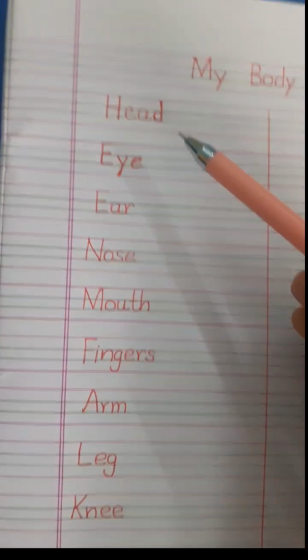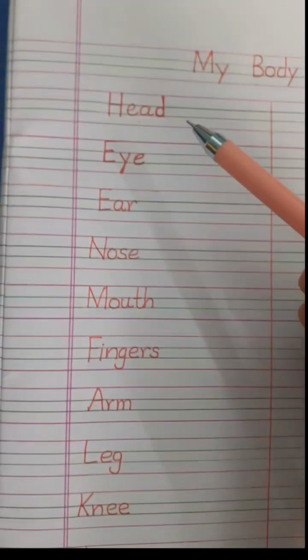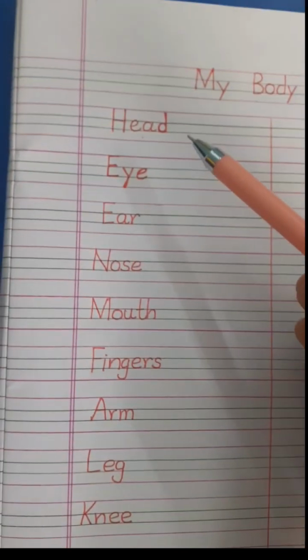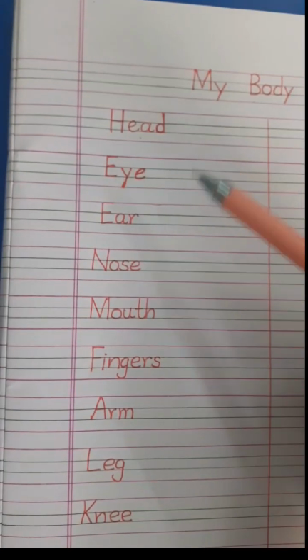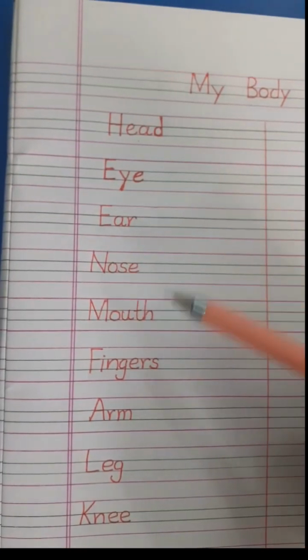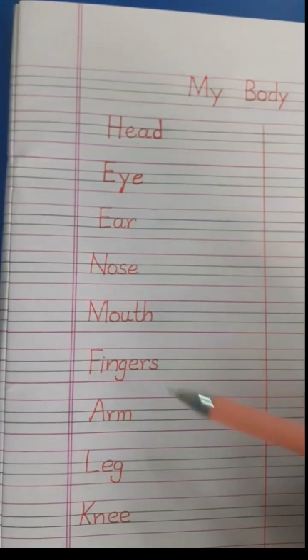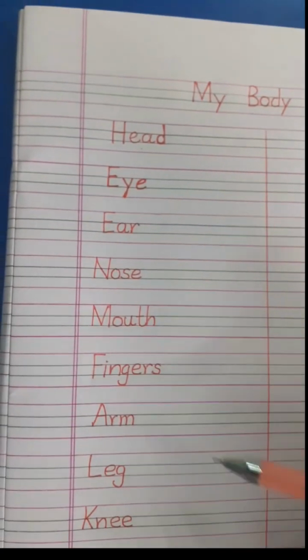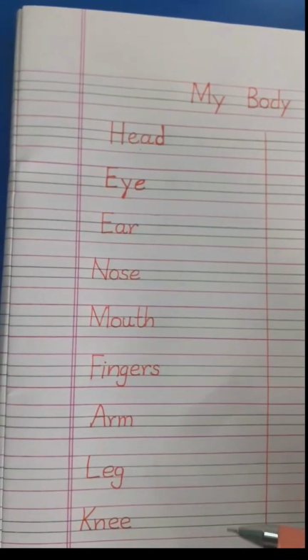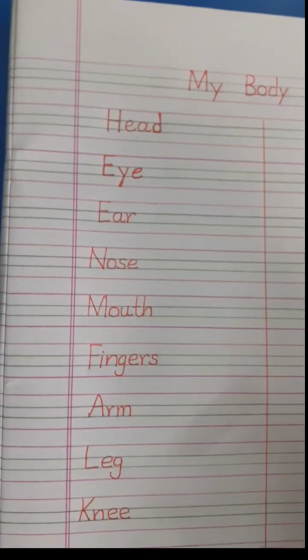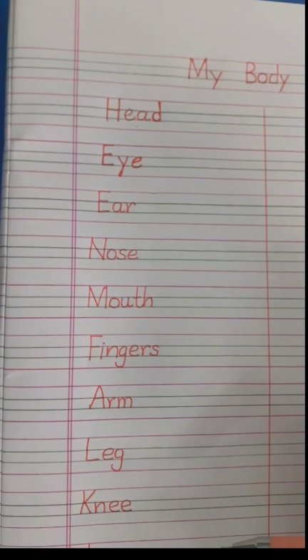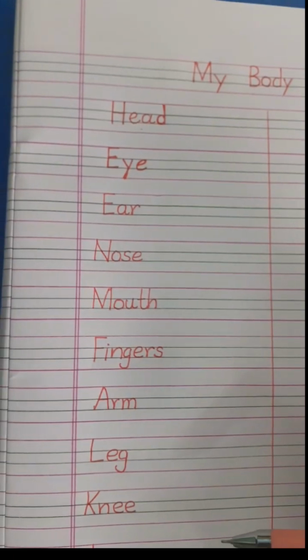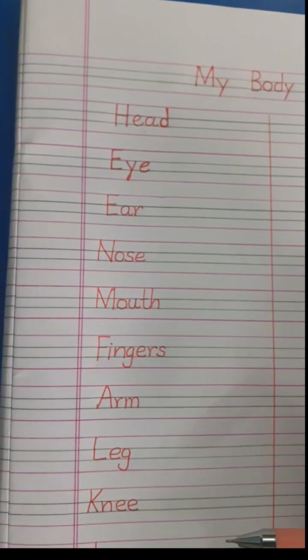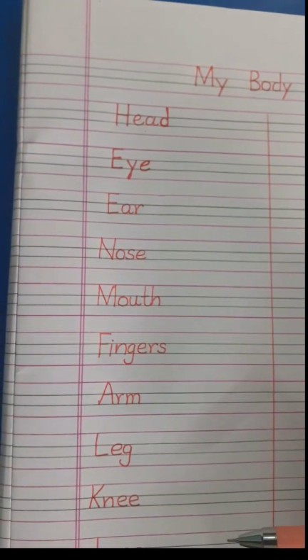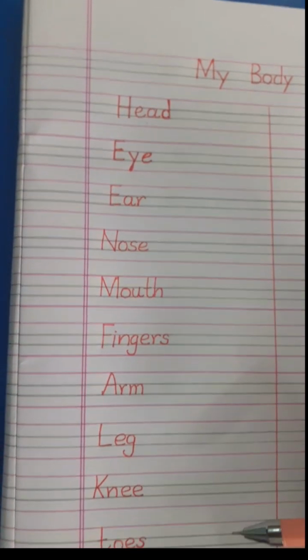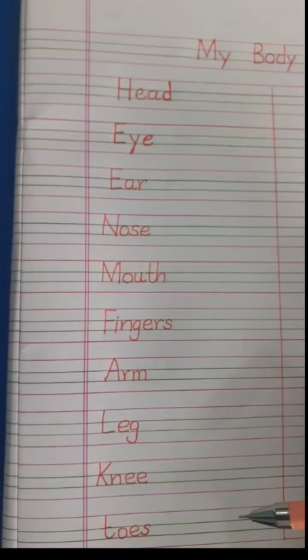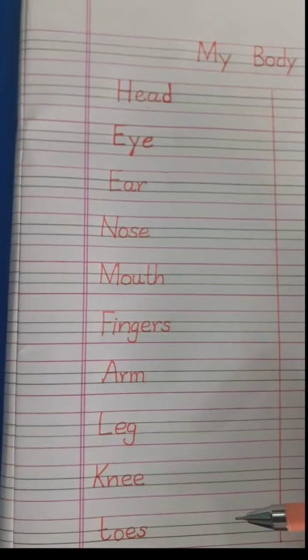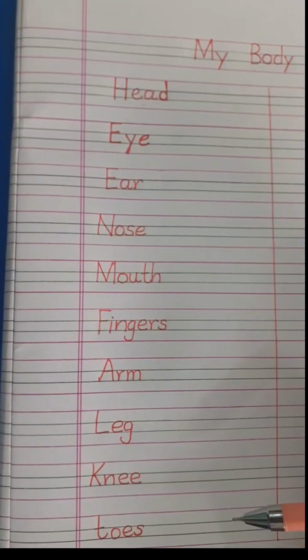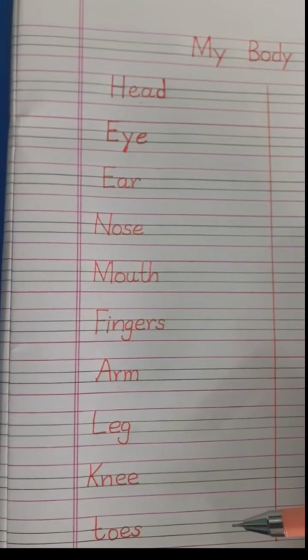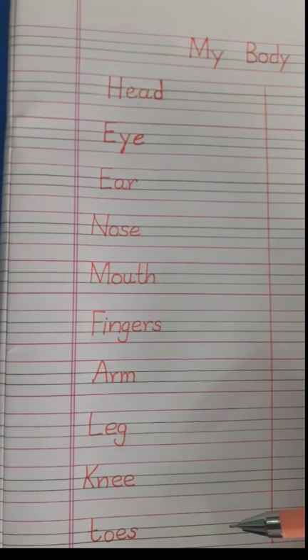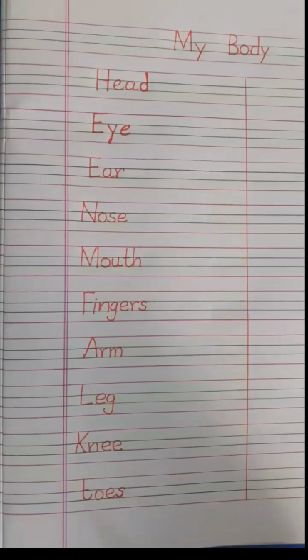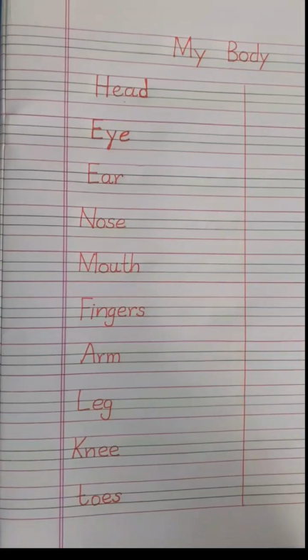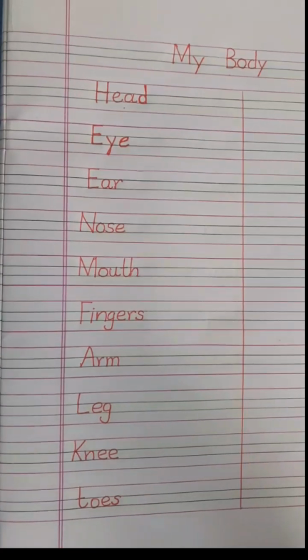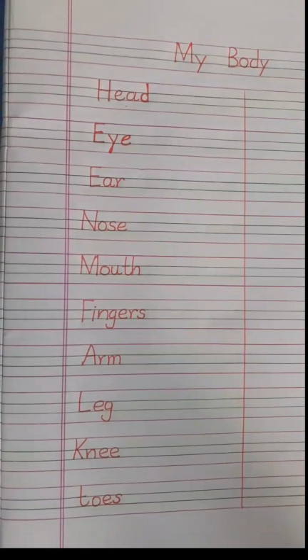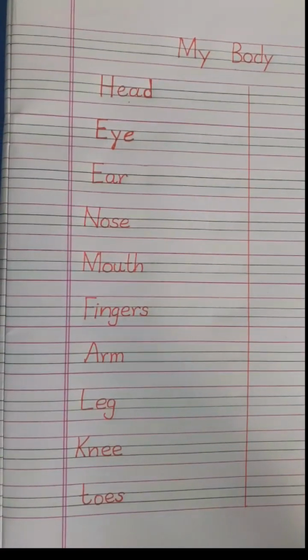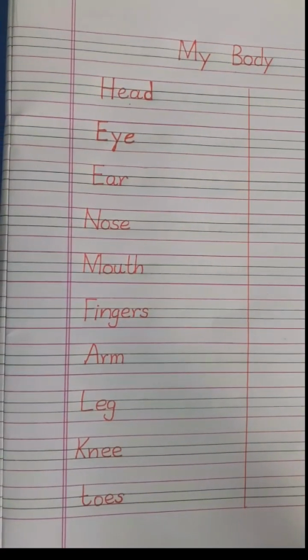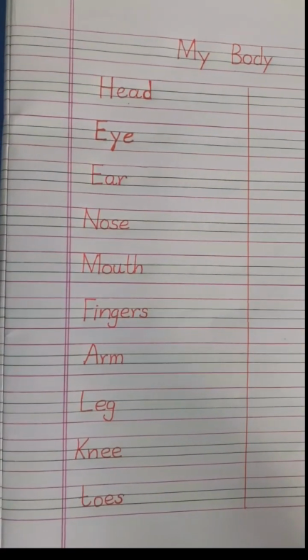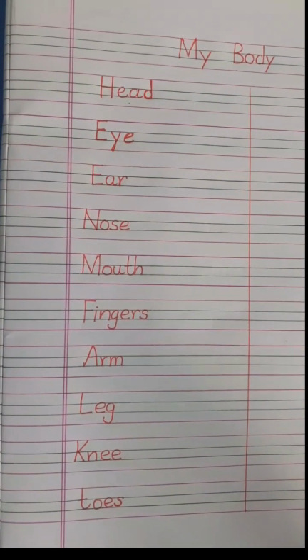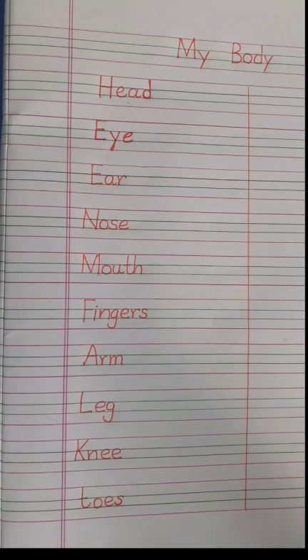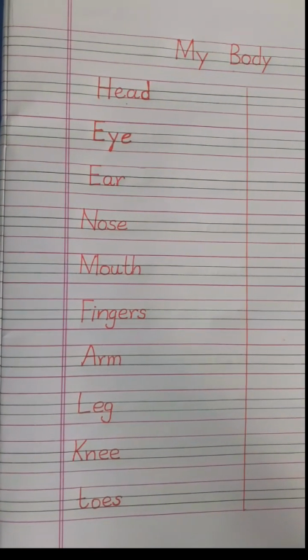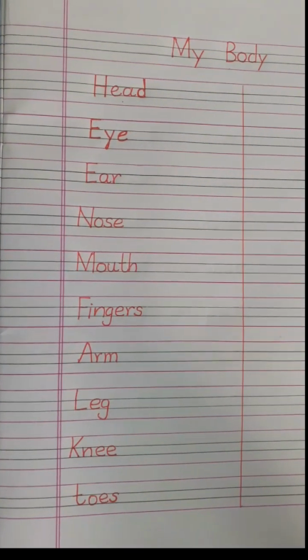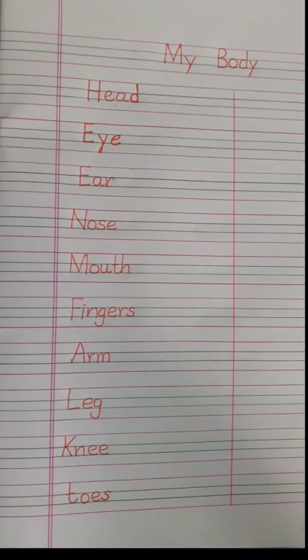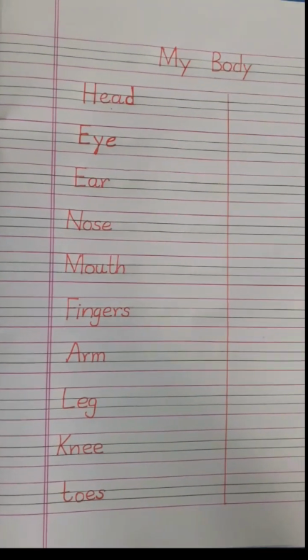Okay, so I want you all to spell the body parts and write them very neatly in your four-line notebook. Okay, children.